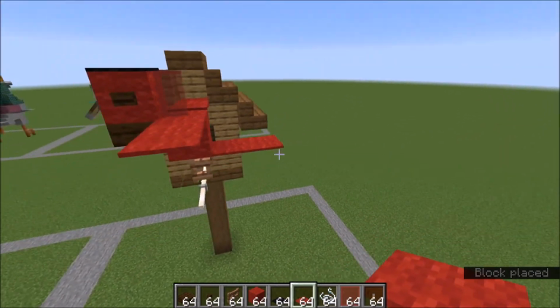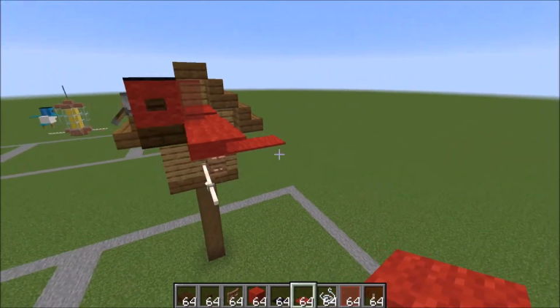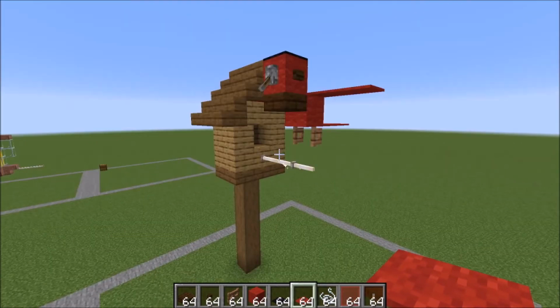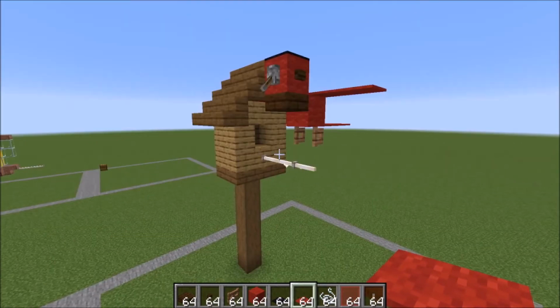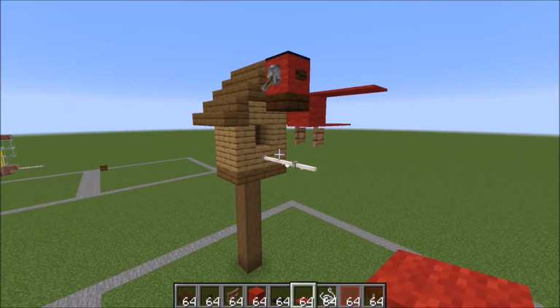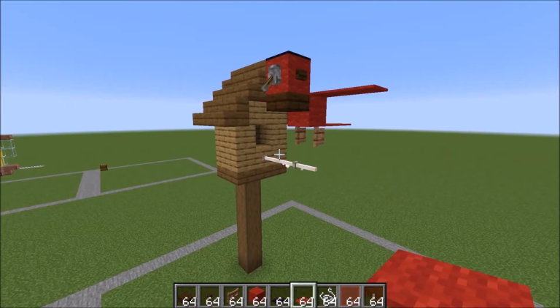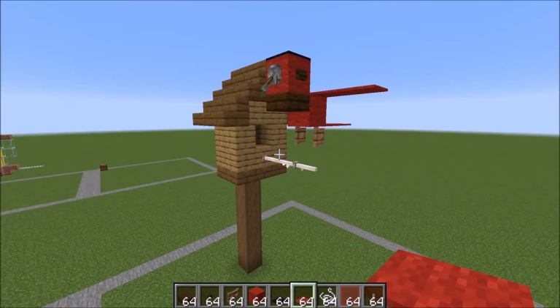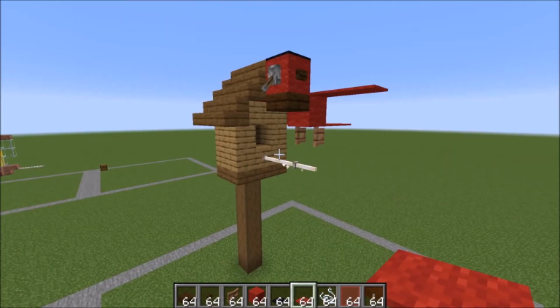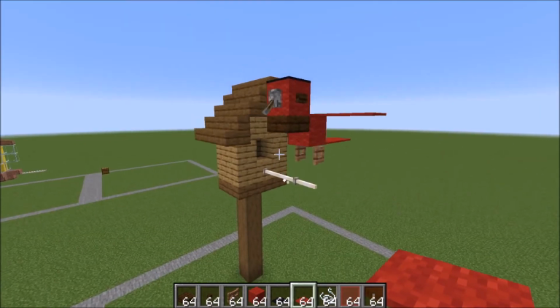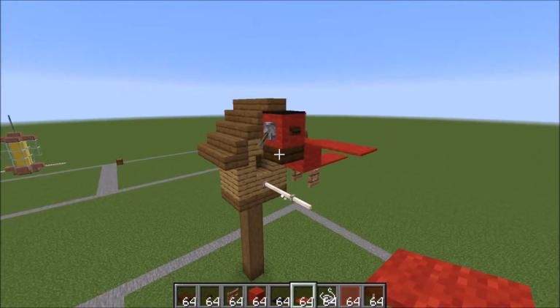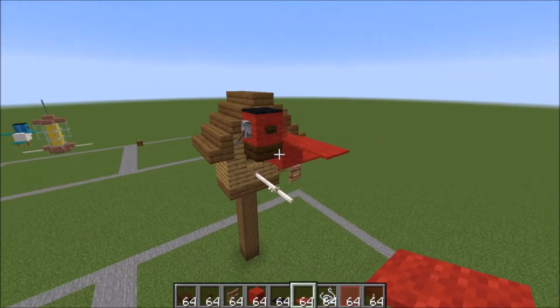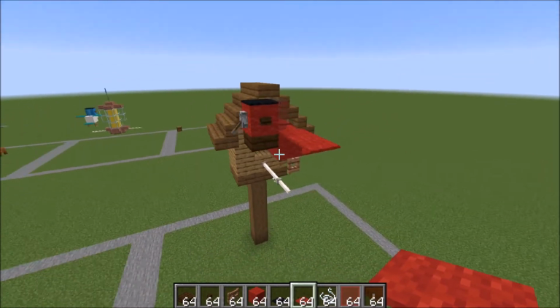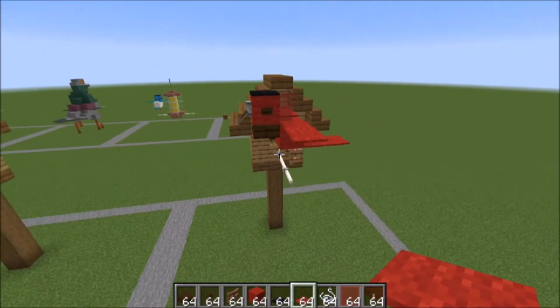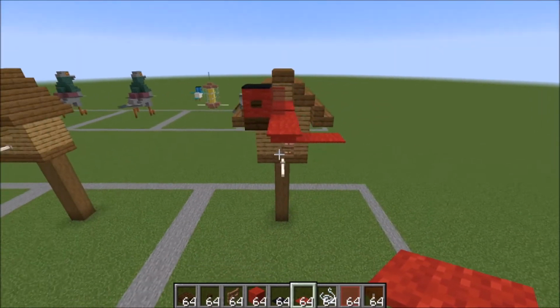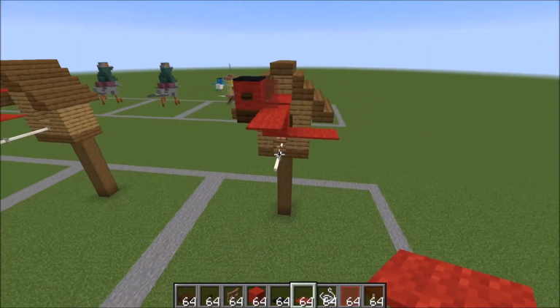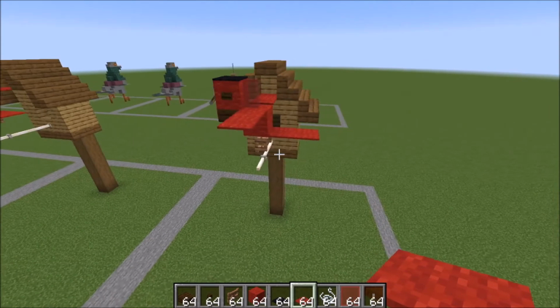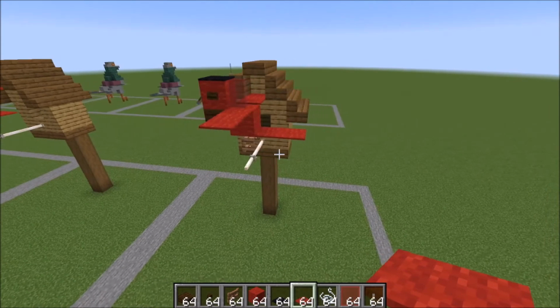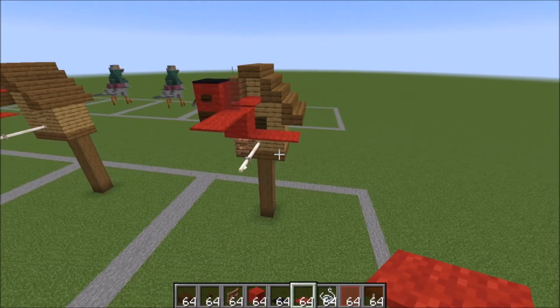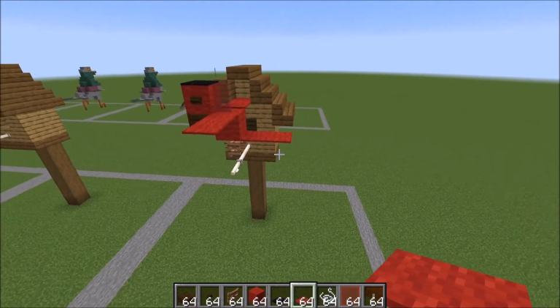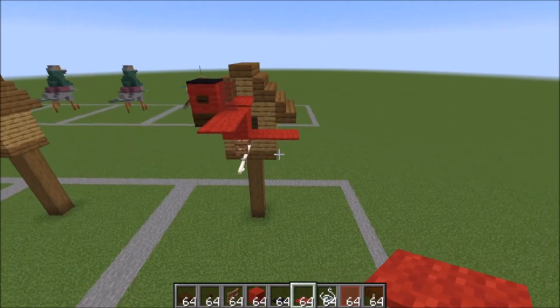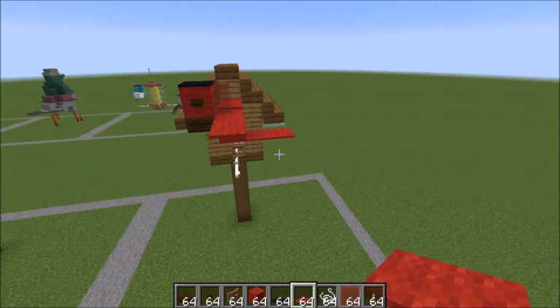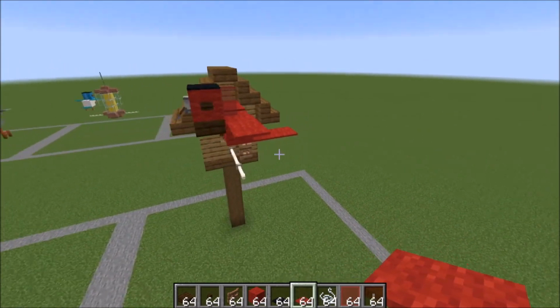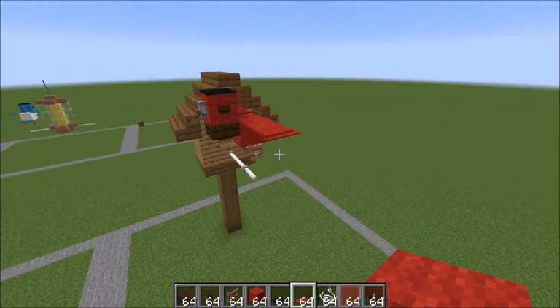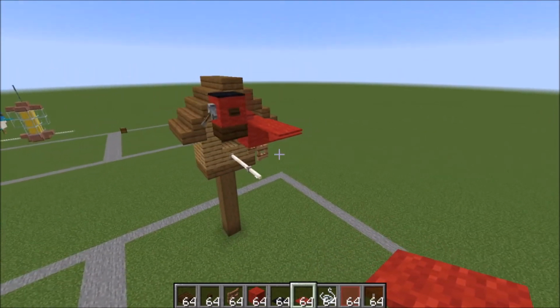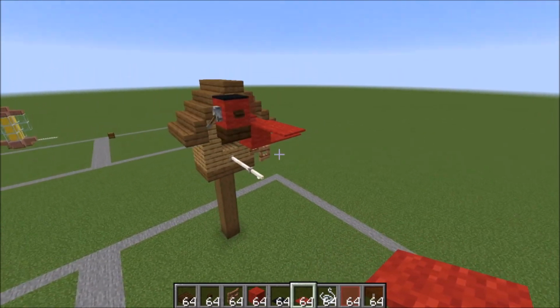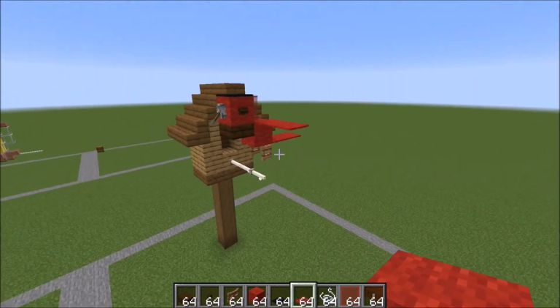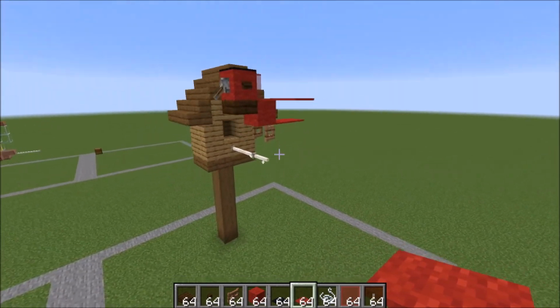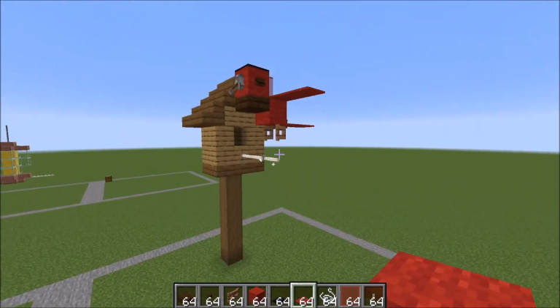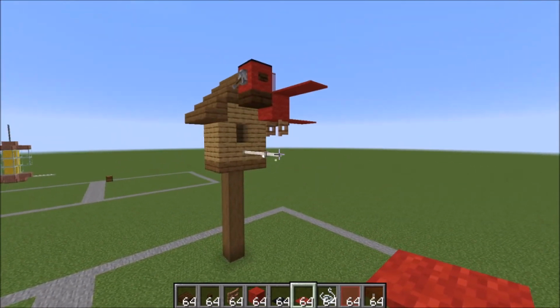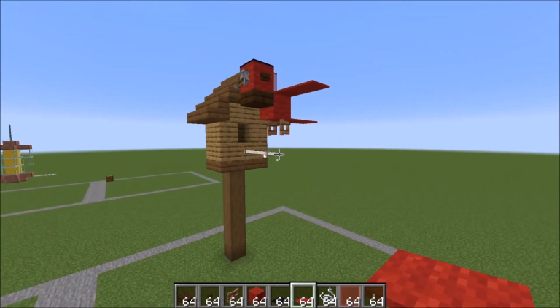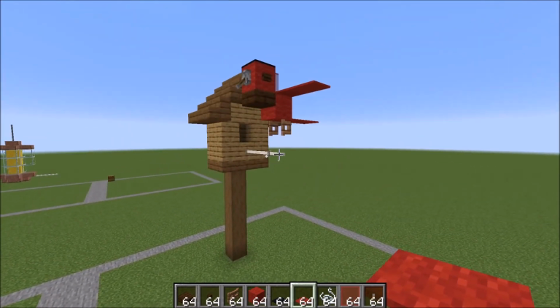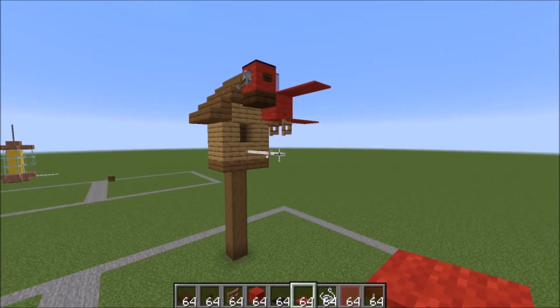Here's your finished cardinal and birdhouse. Hope you guys enjoyed the tutorial and I will see you guys in the next one. Bye bye.